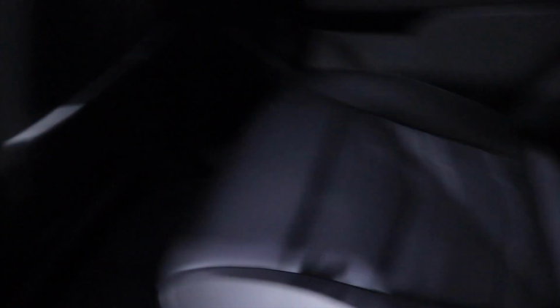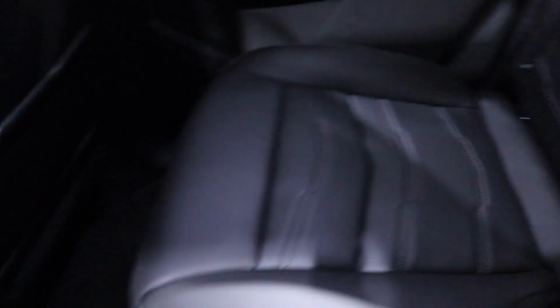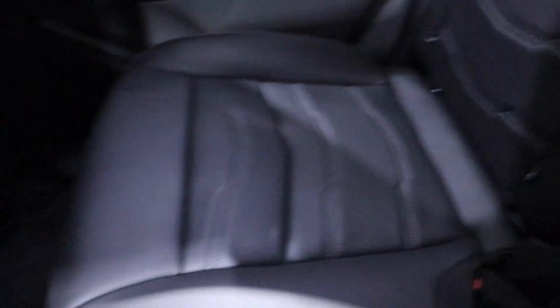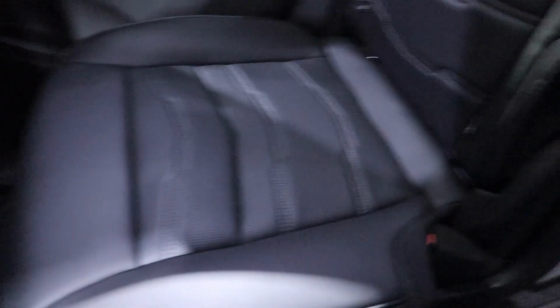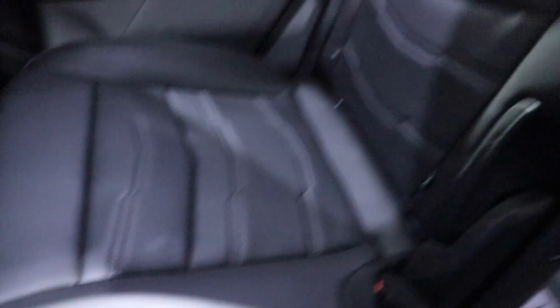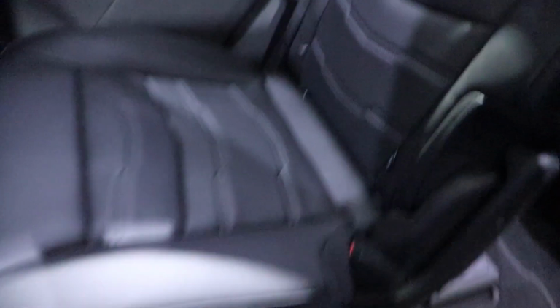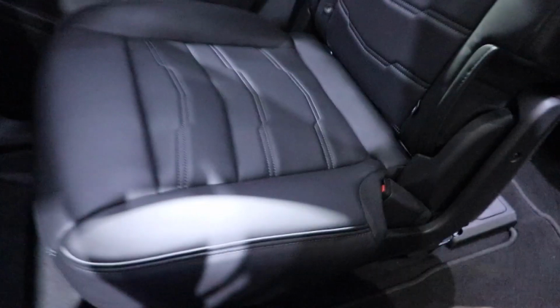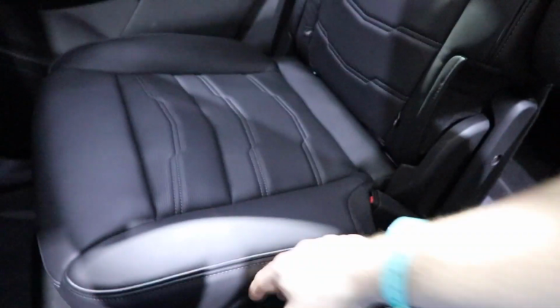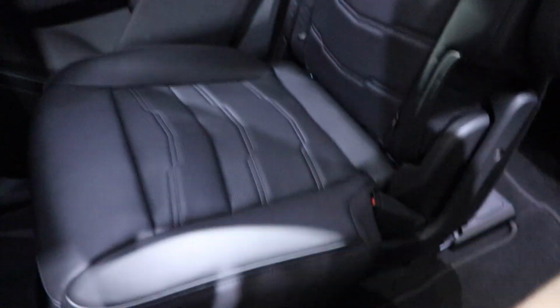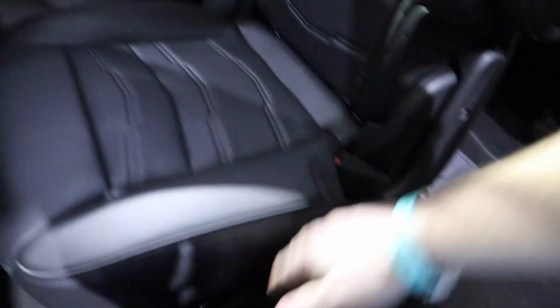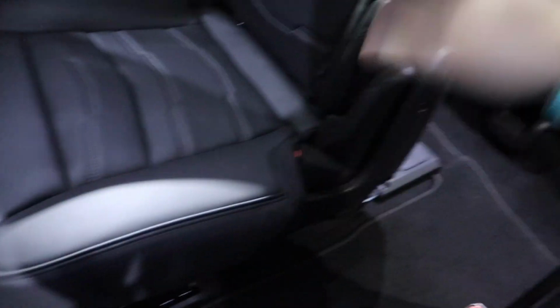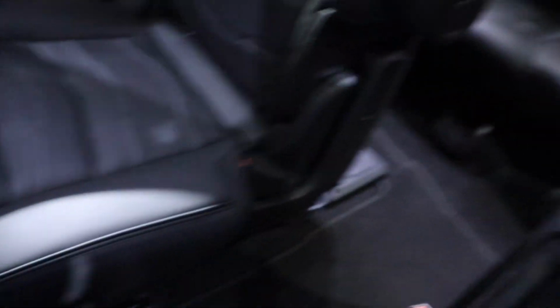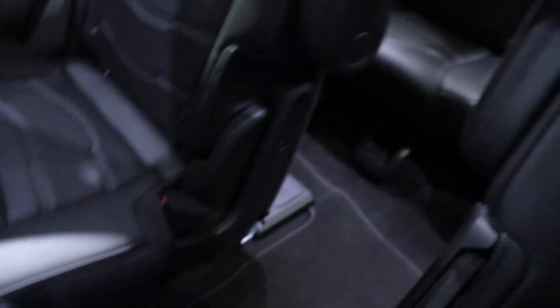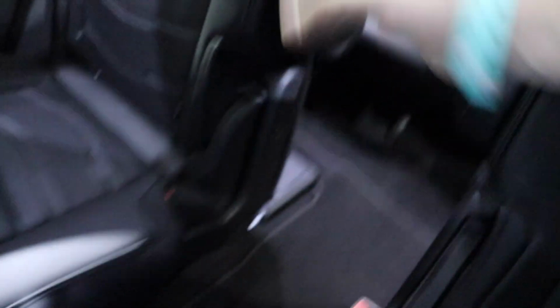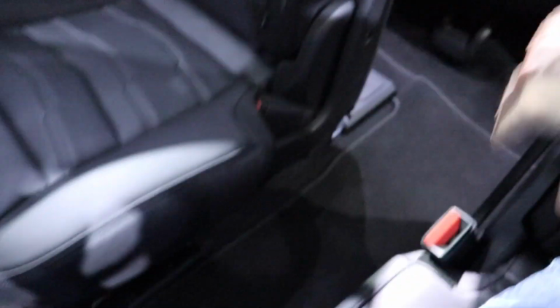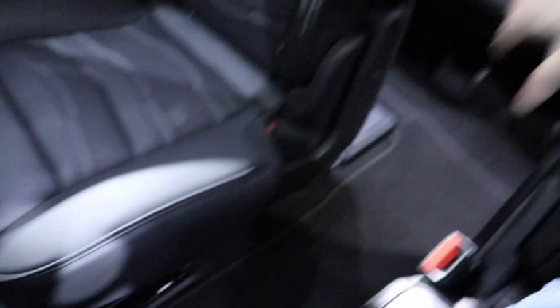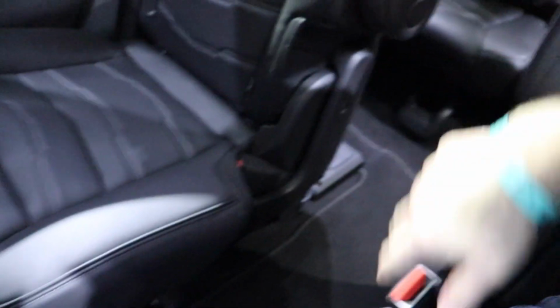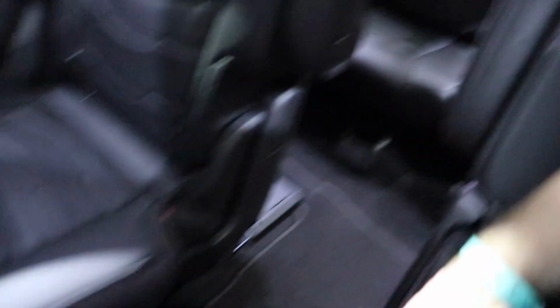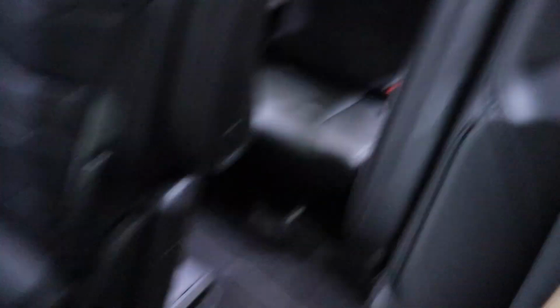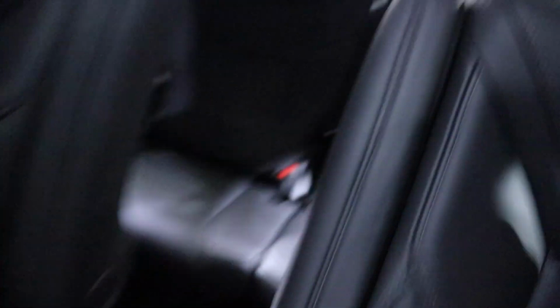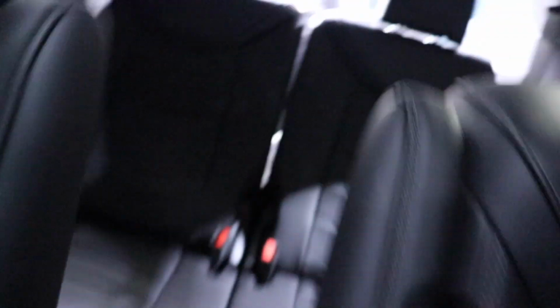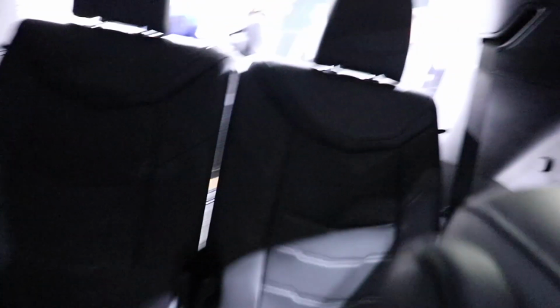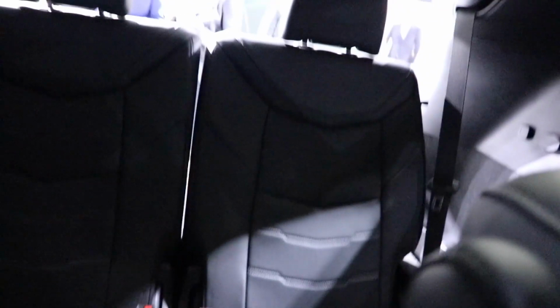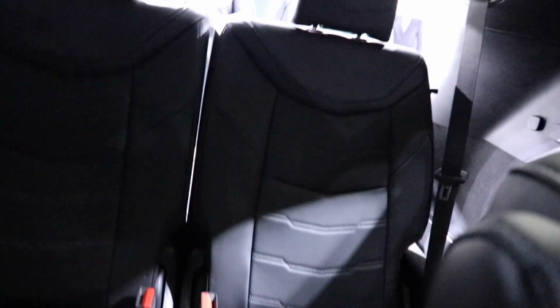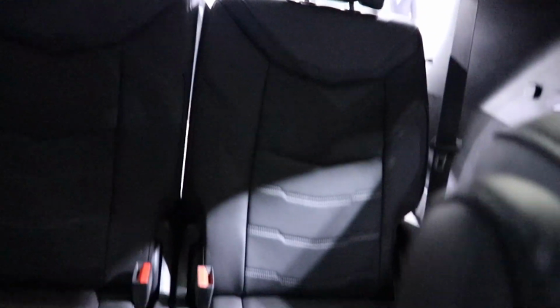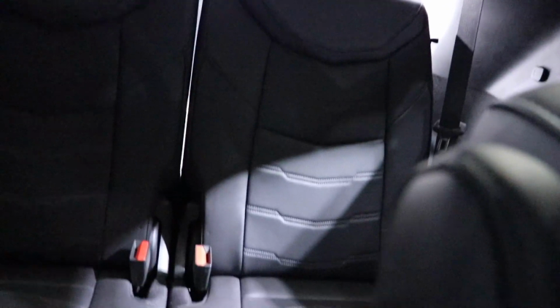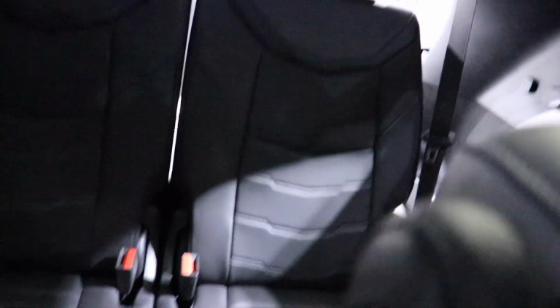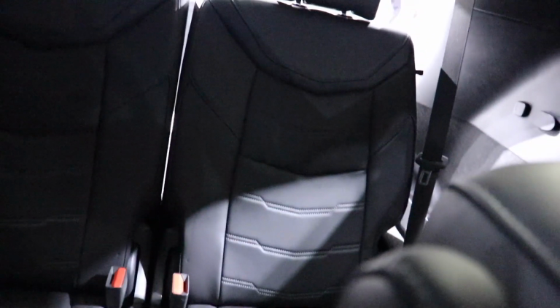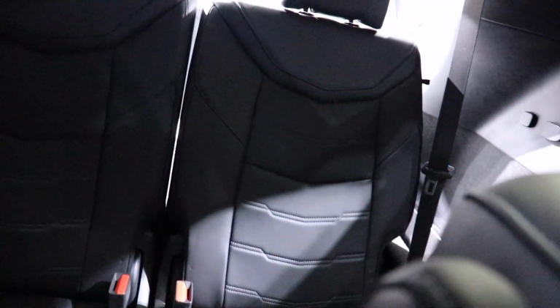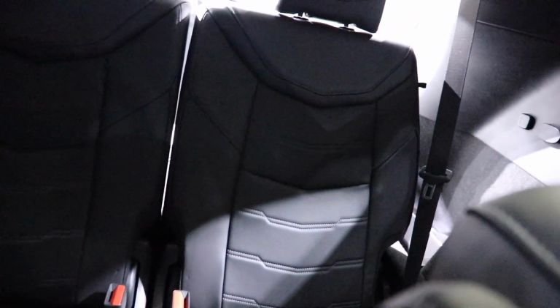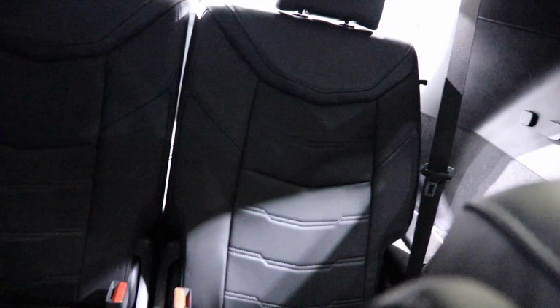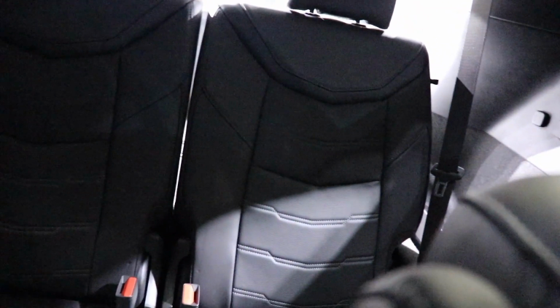Getting into the back is easy — you have enough room in between the two captain's chairs to get into the two back seats.